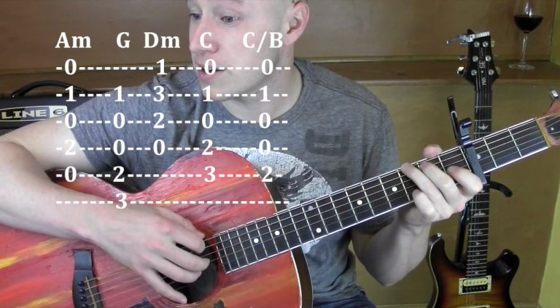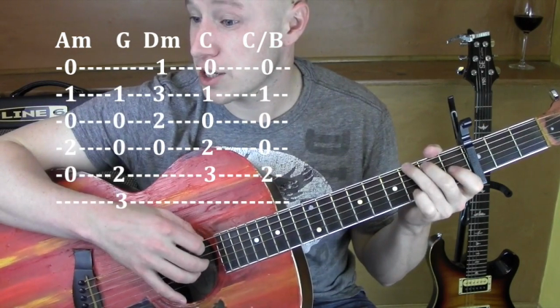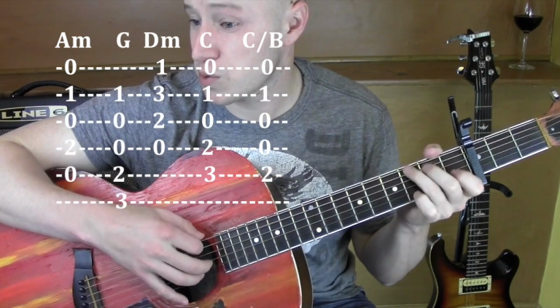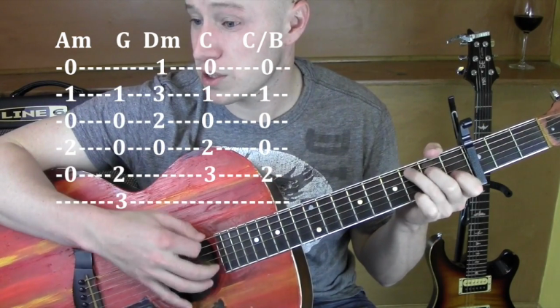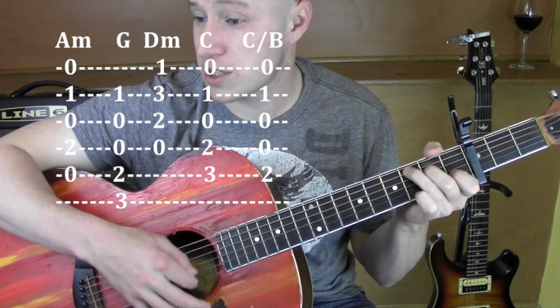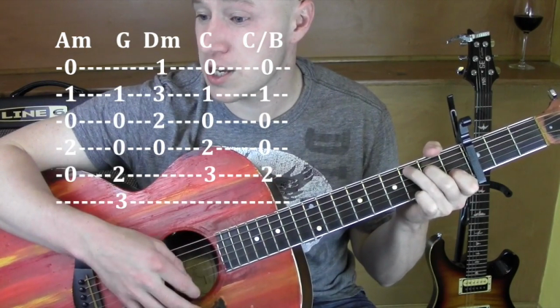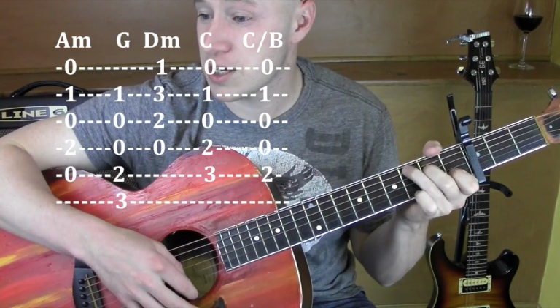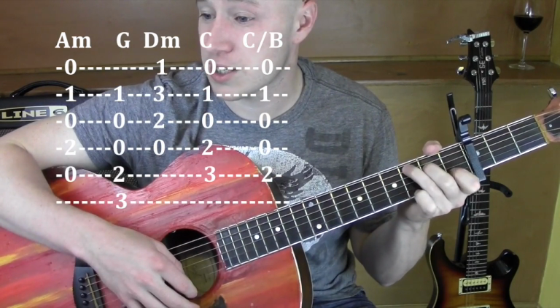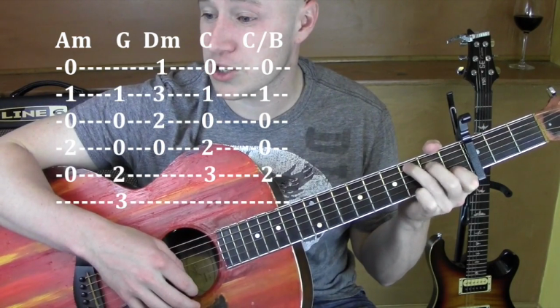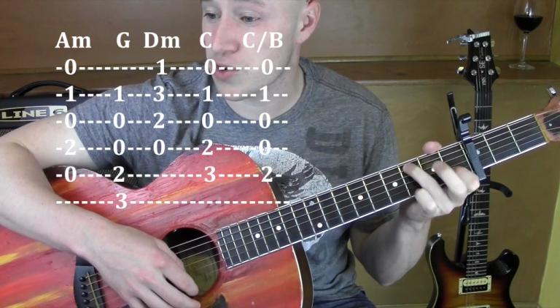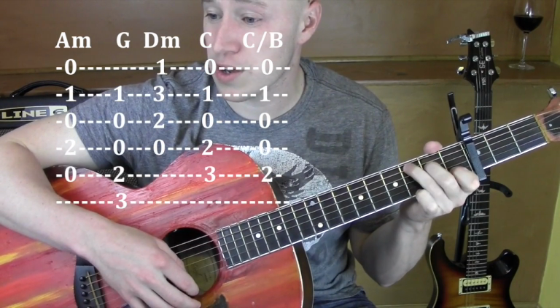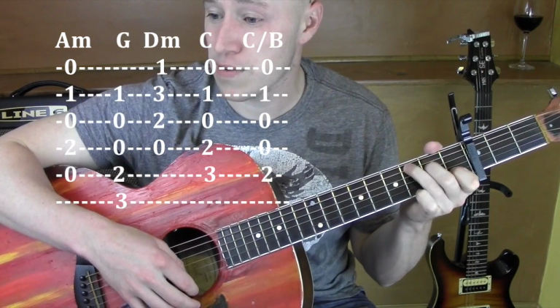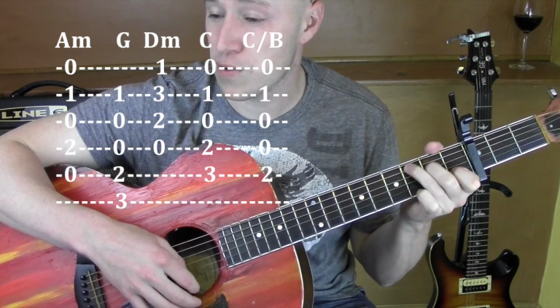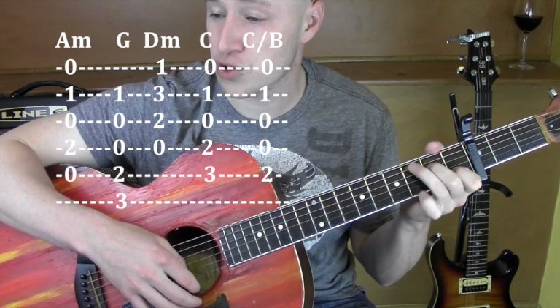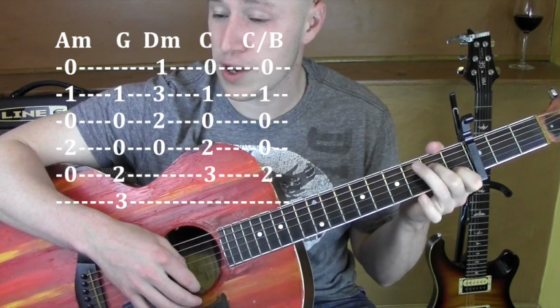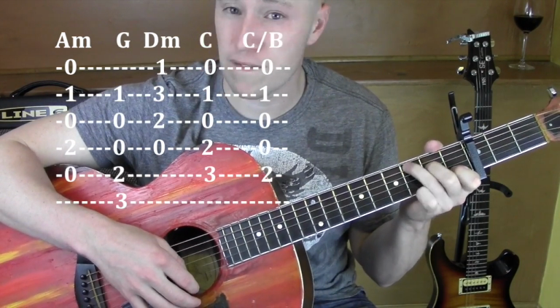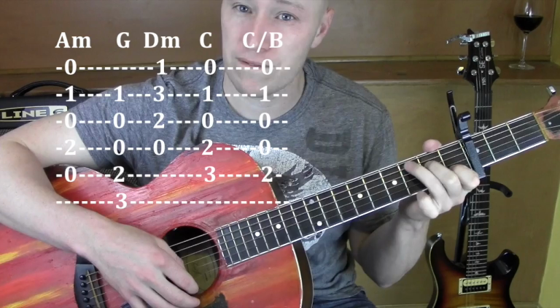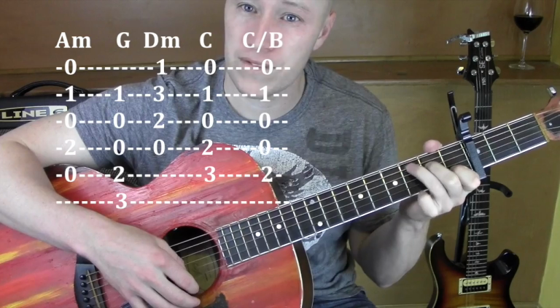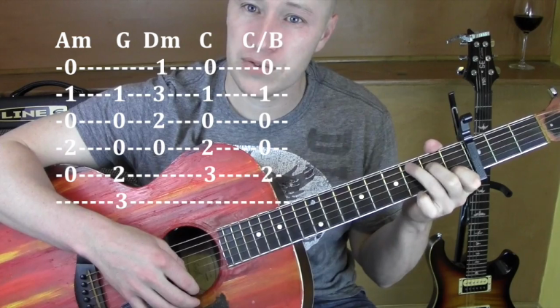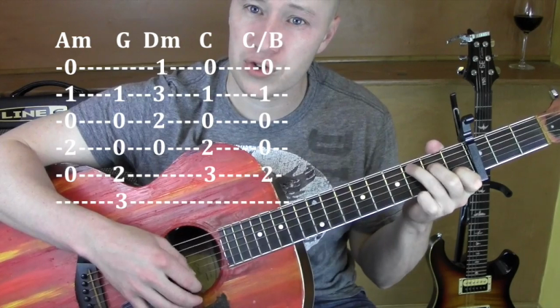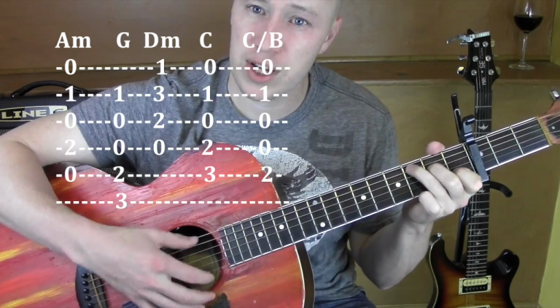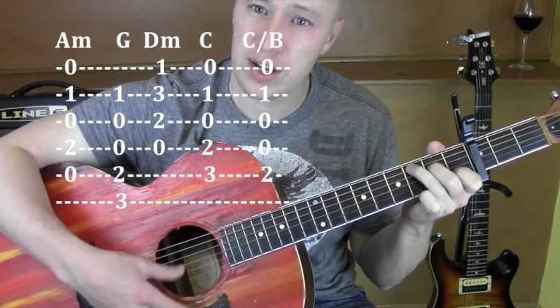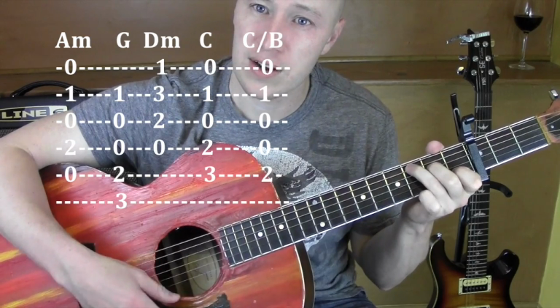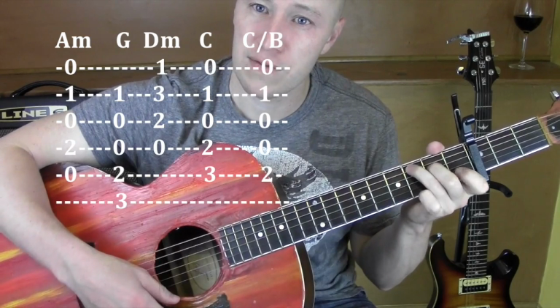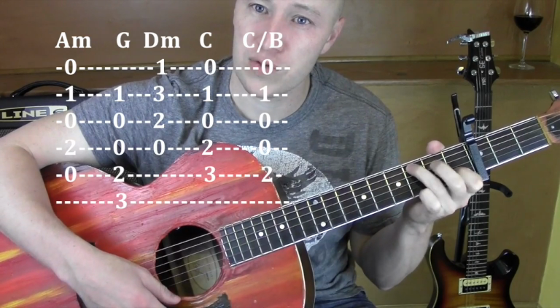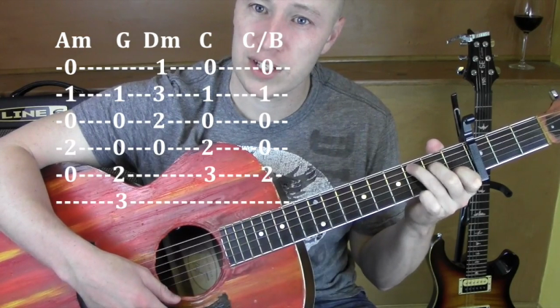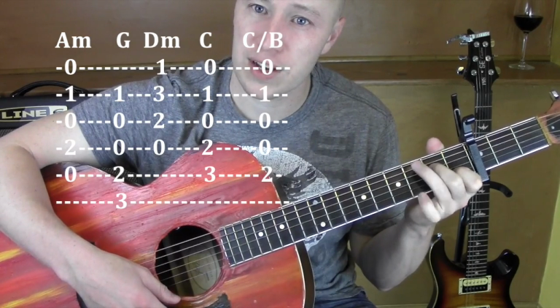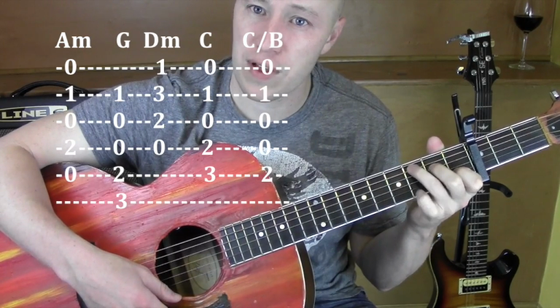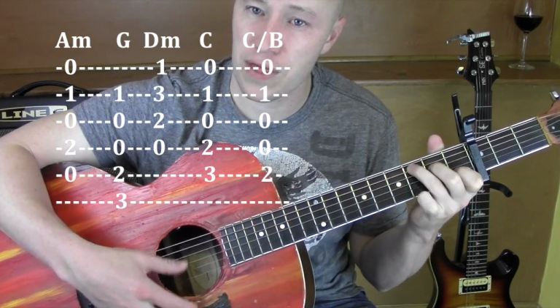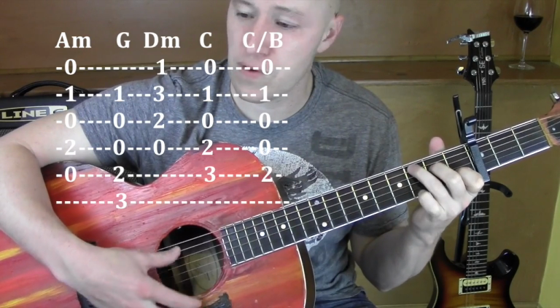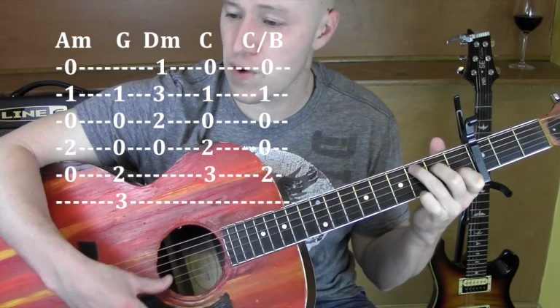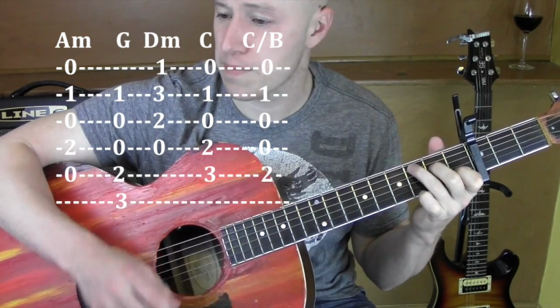Next one, C — 2nd string, 4th string, 5th string; 1st fret, 2nd fret, 3rd fret.